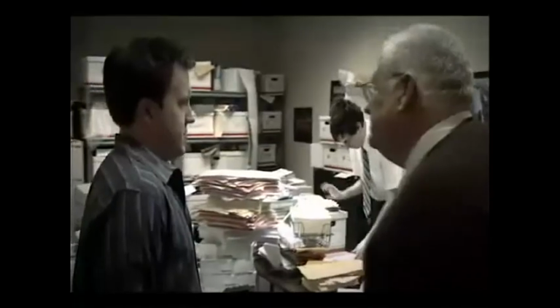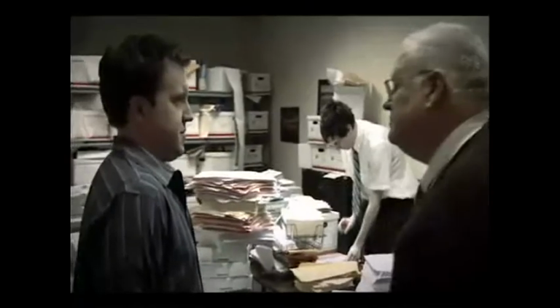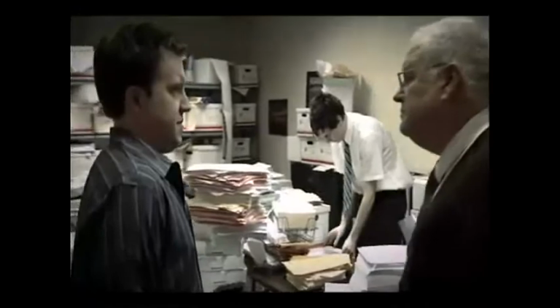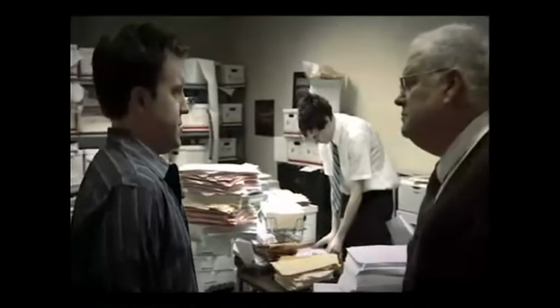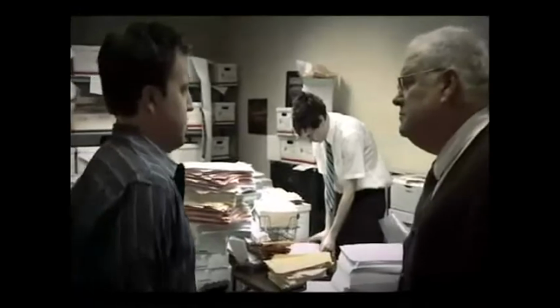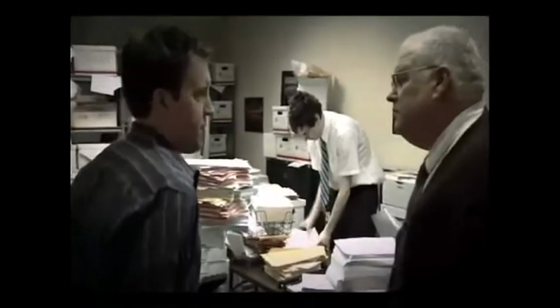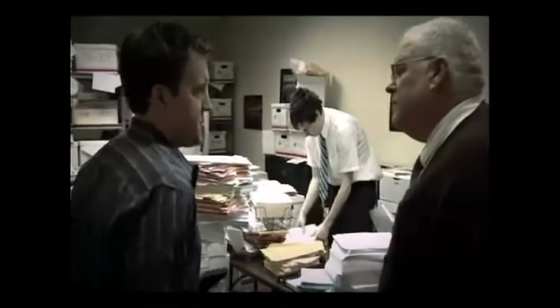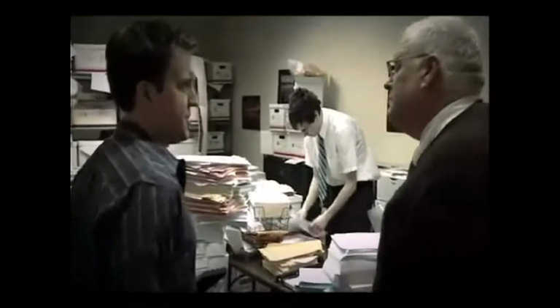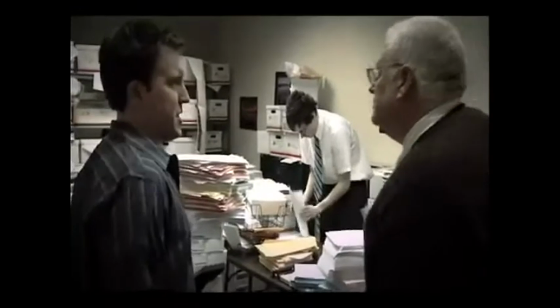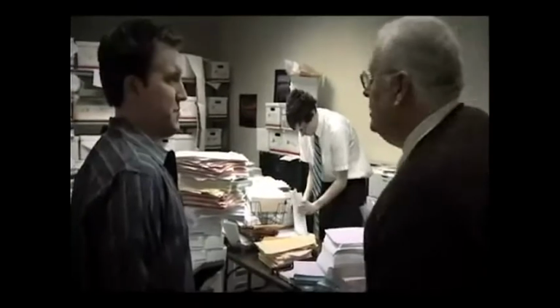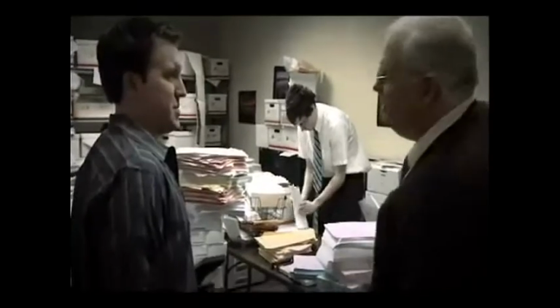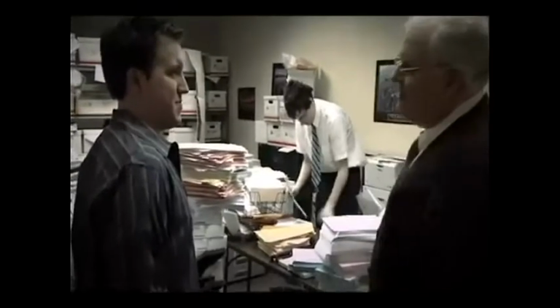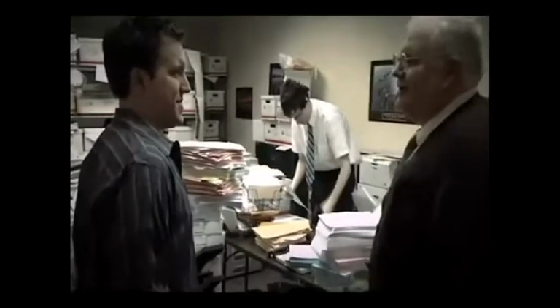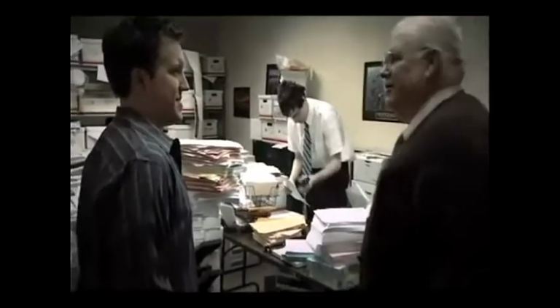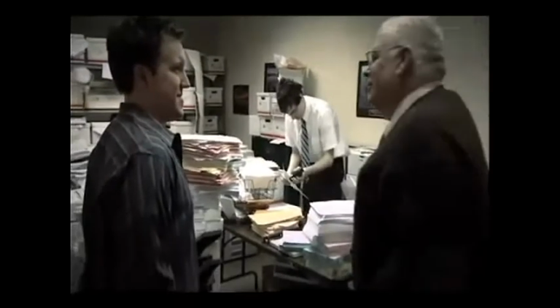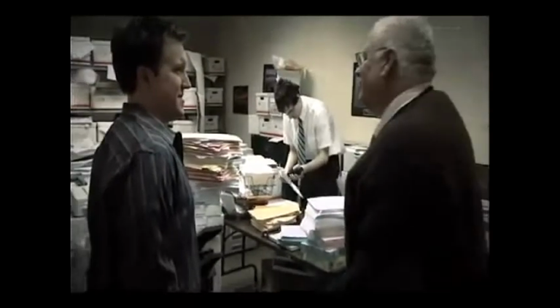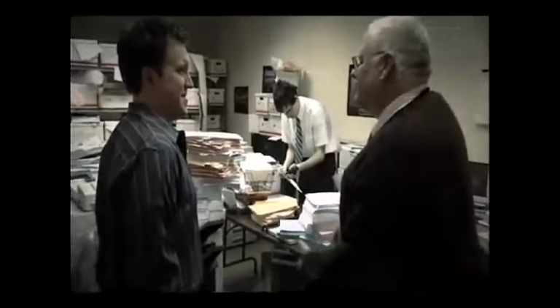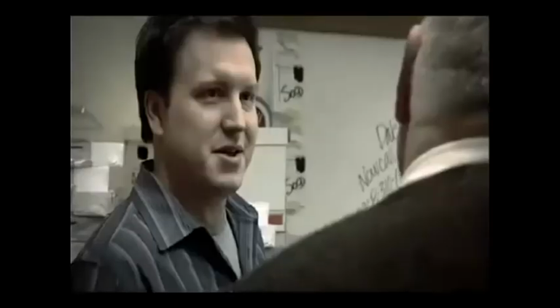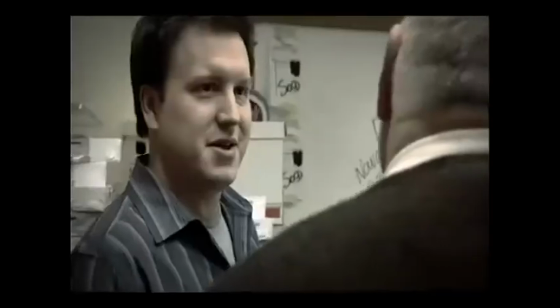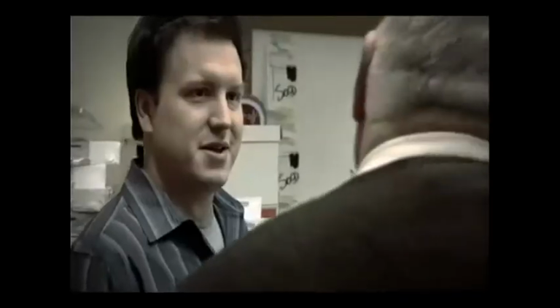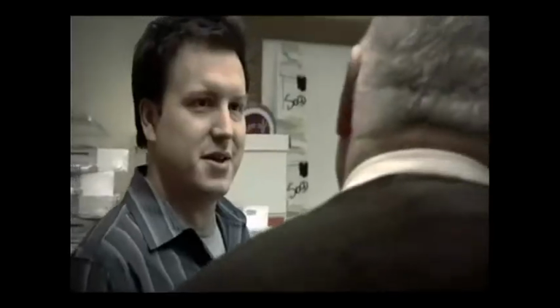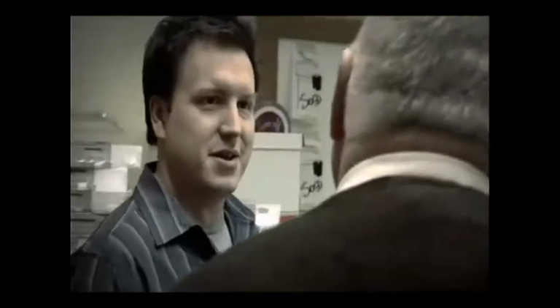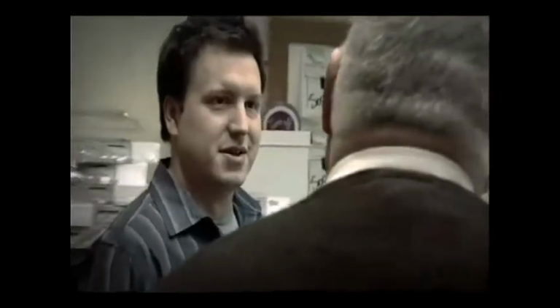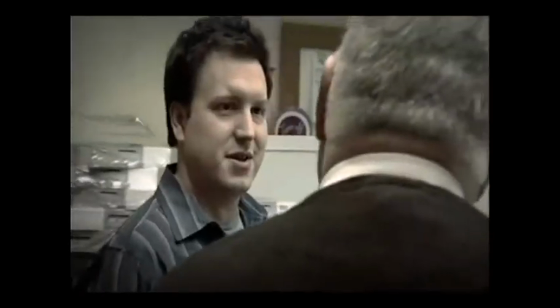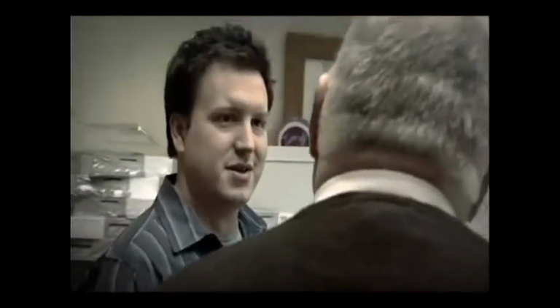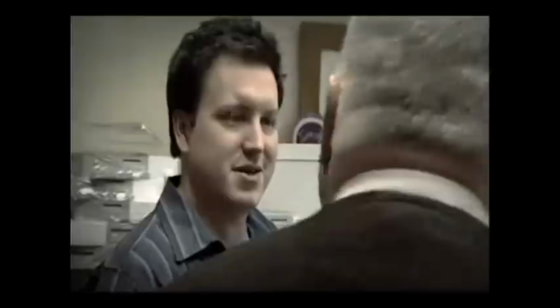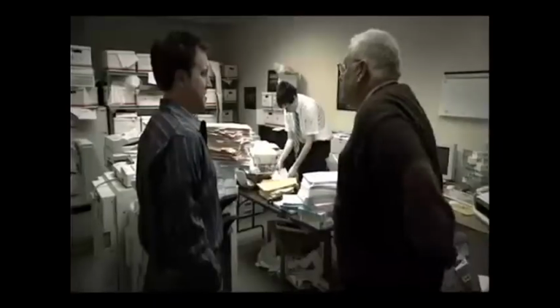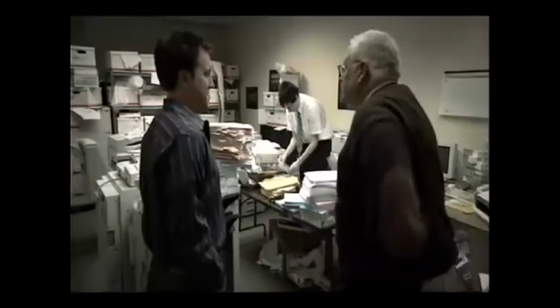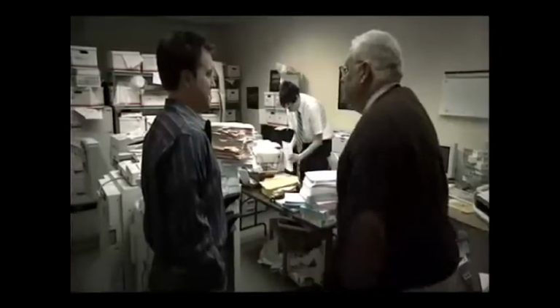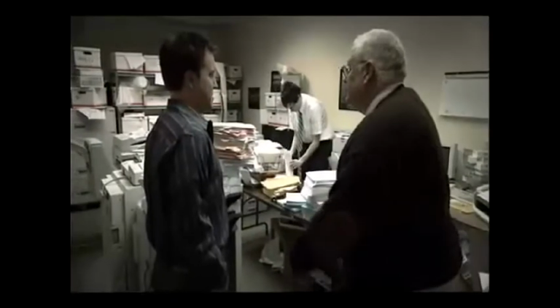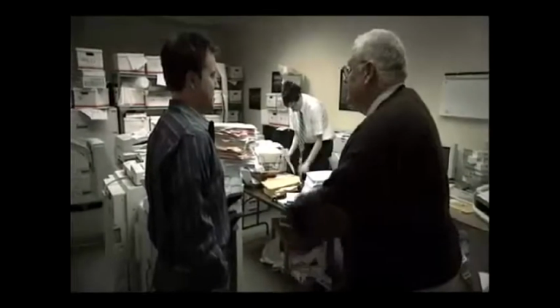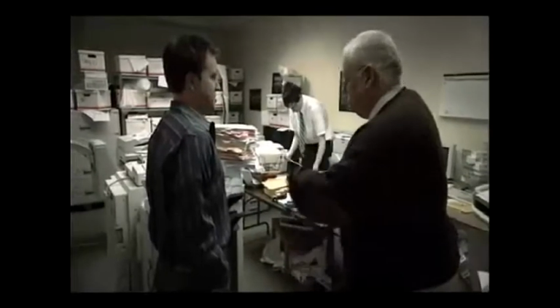Sort of a retro approach to your document management processes, huh? This is how we've managed our documents for a billion years.